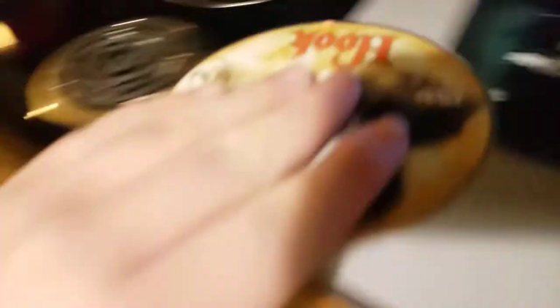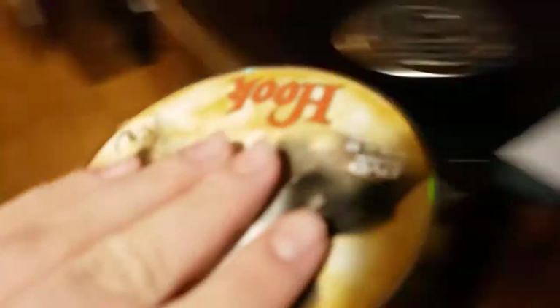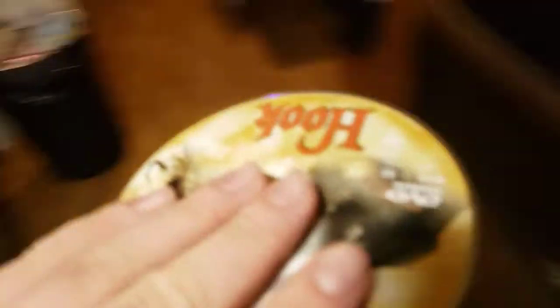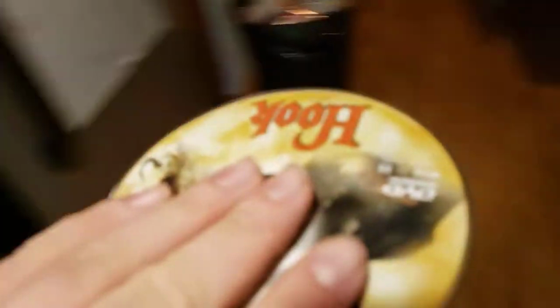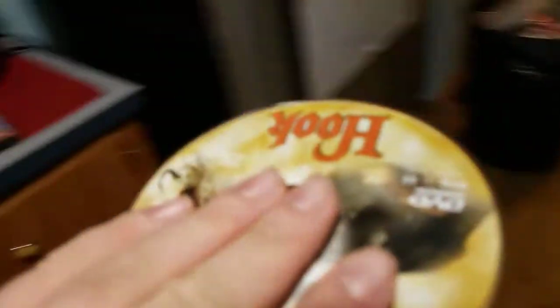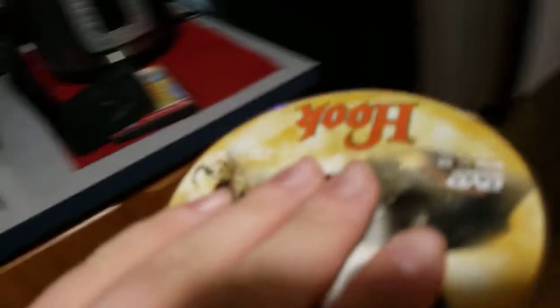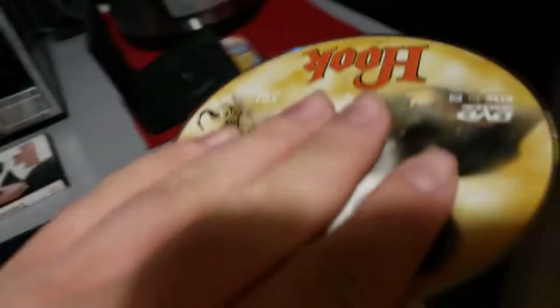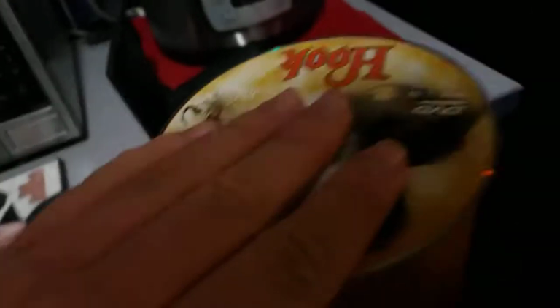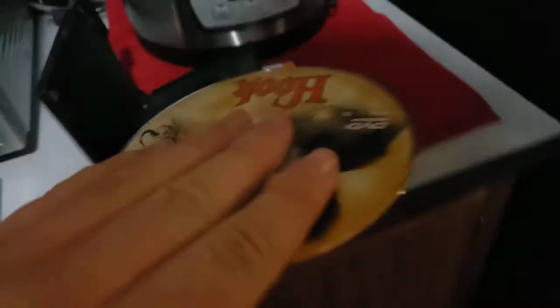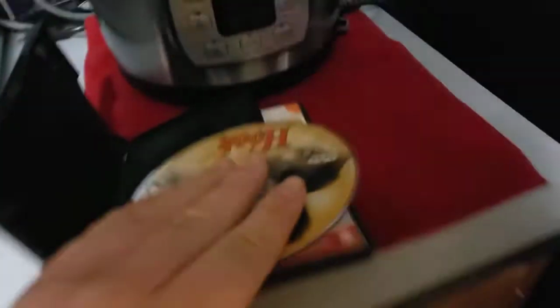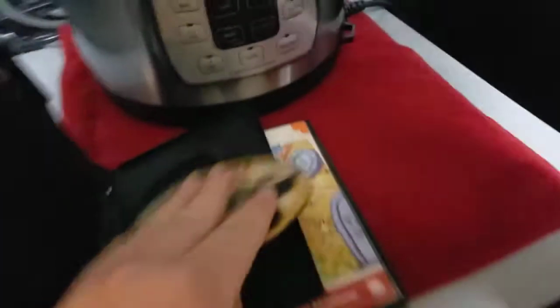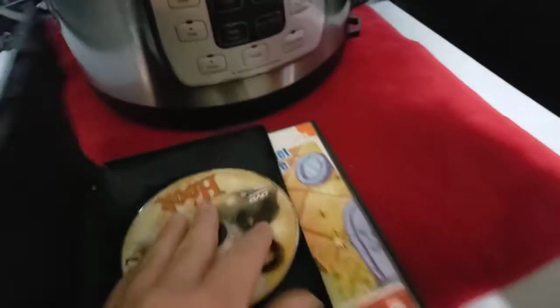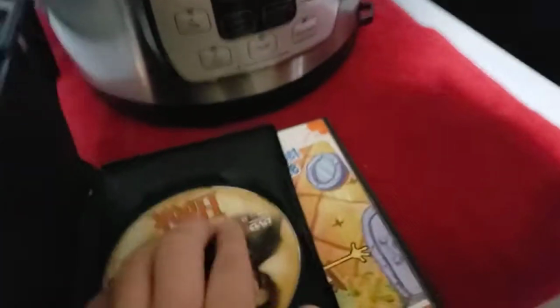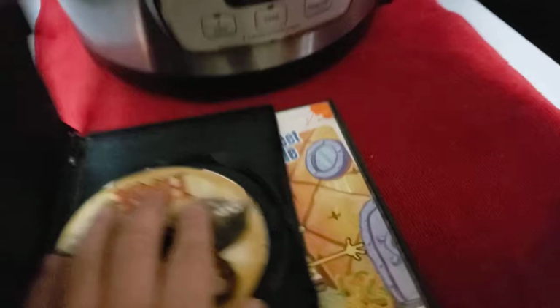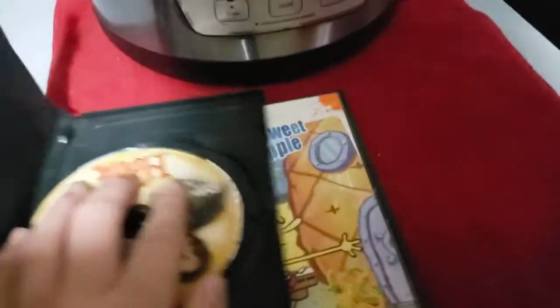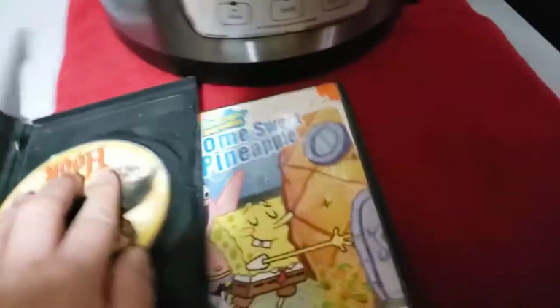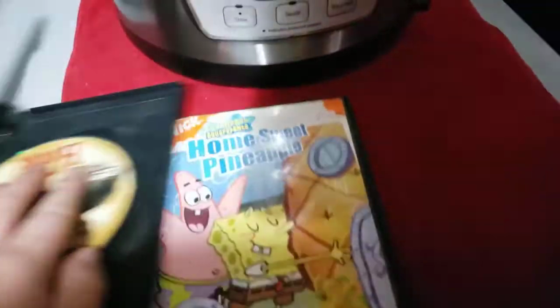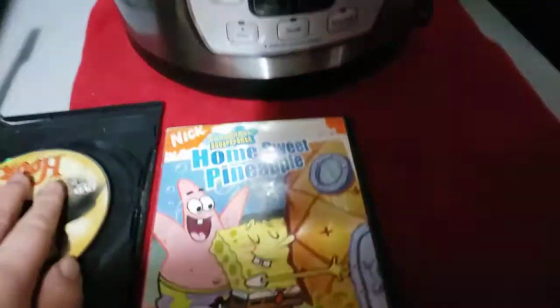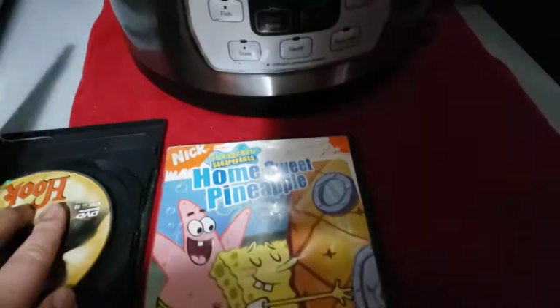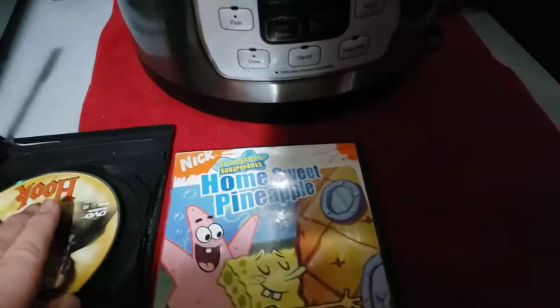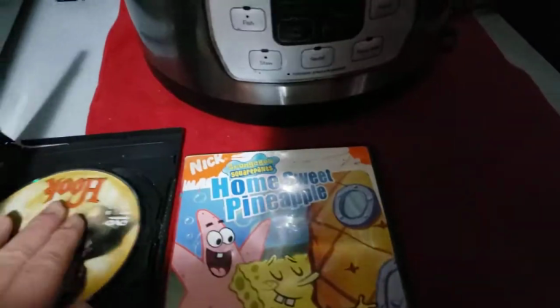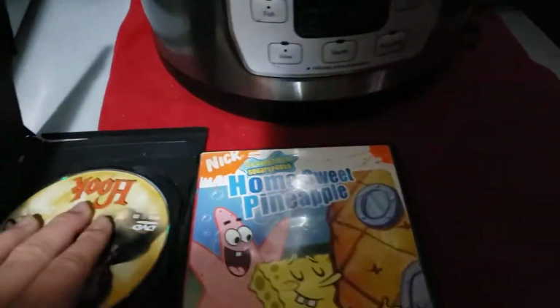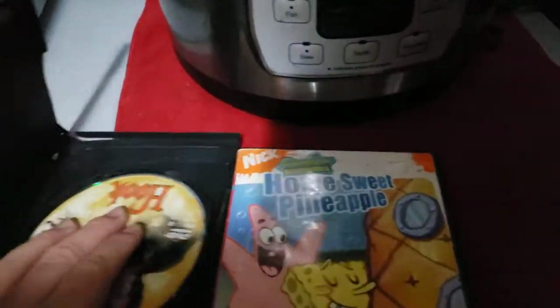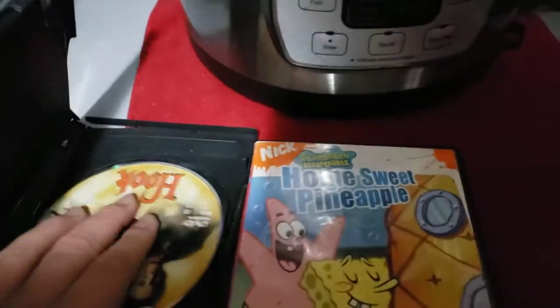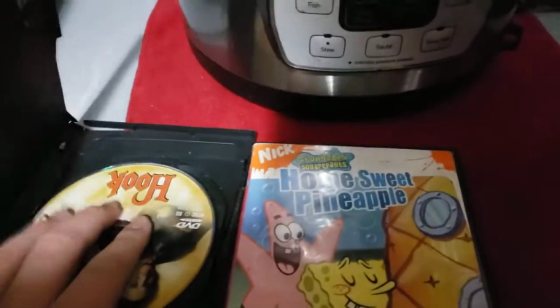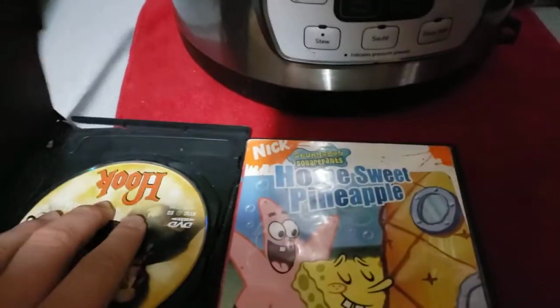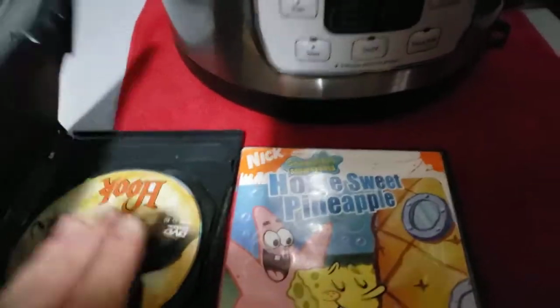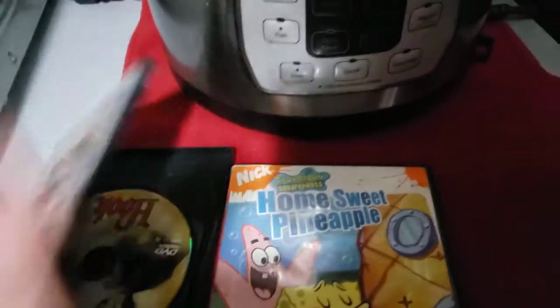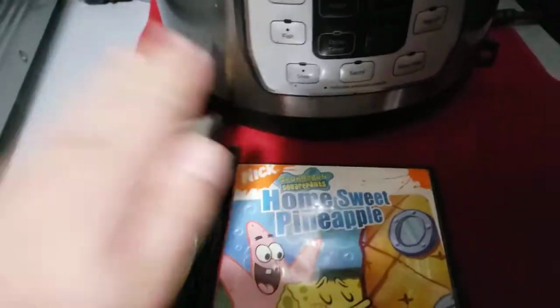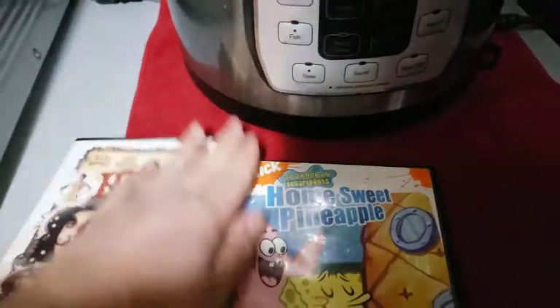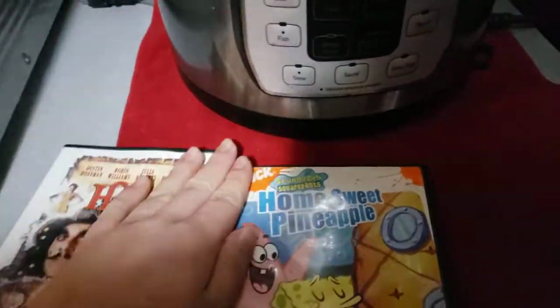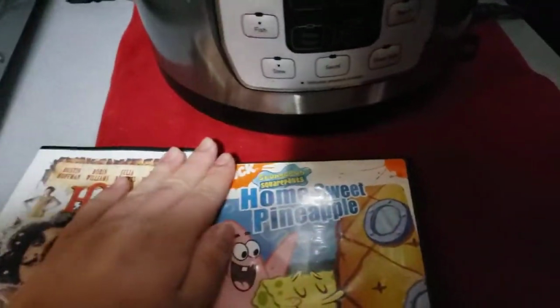That was the Columbia TriStar DVD logo, recorded on my new portable DVD player.